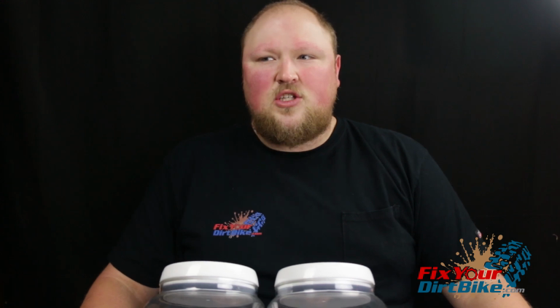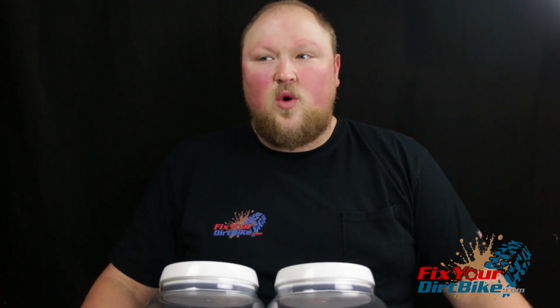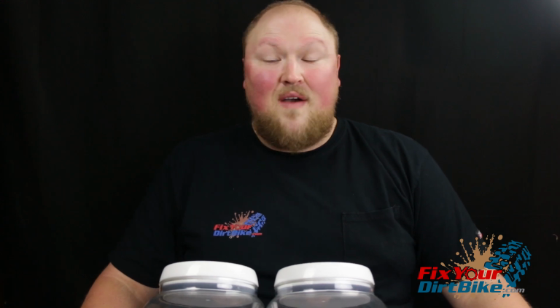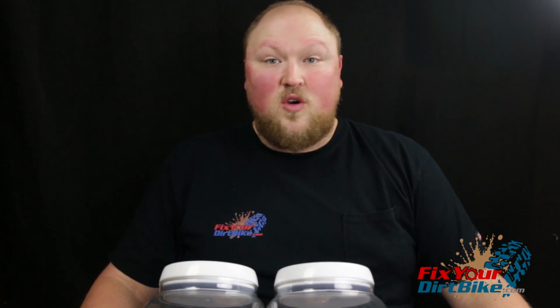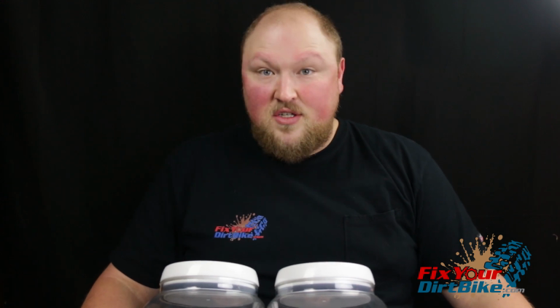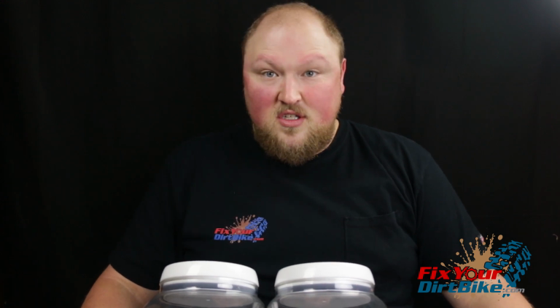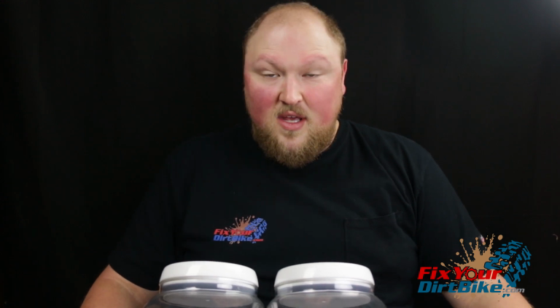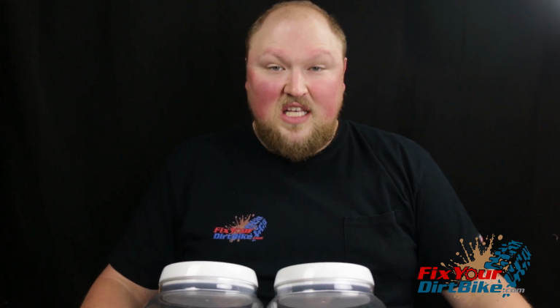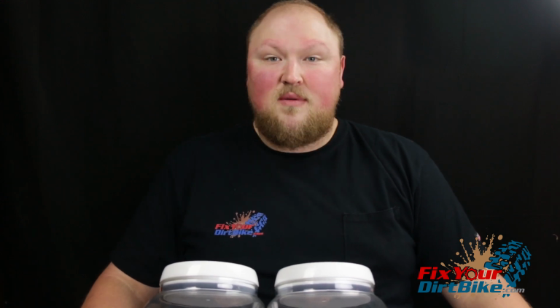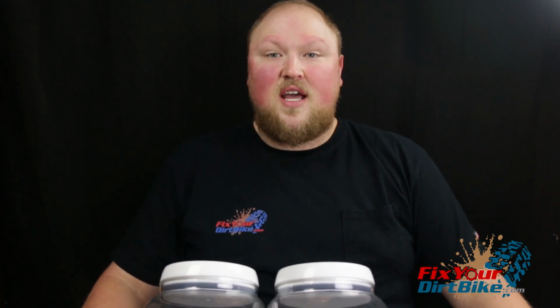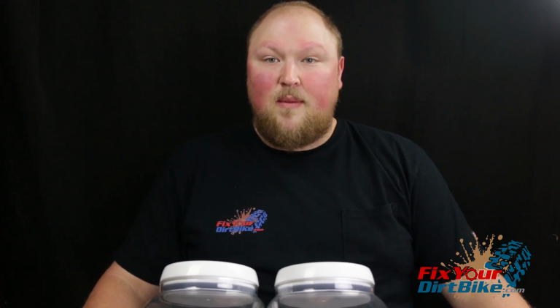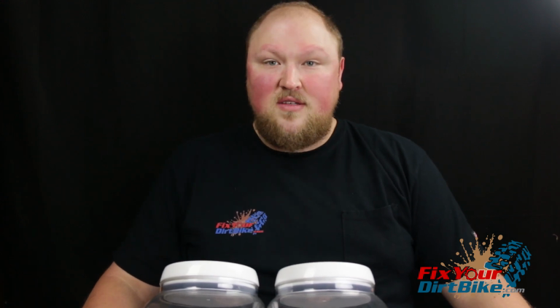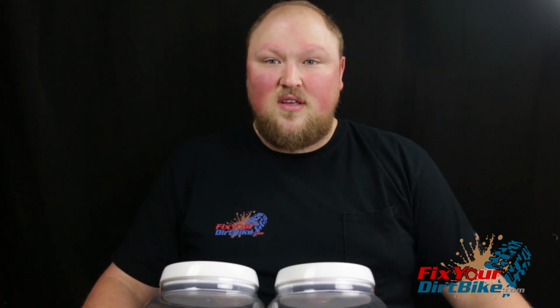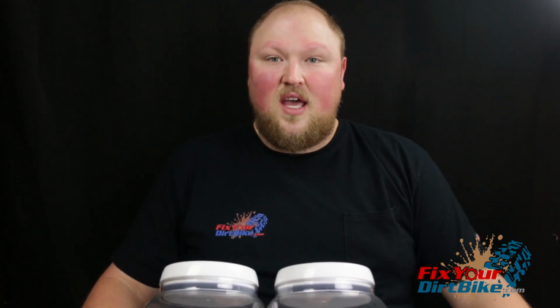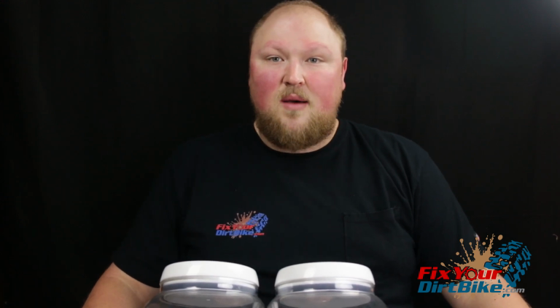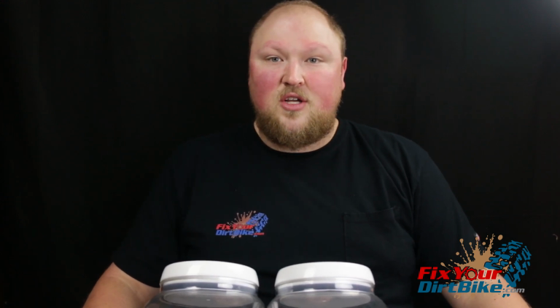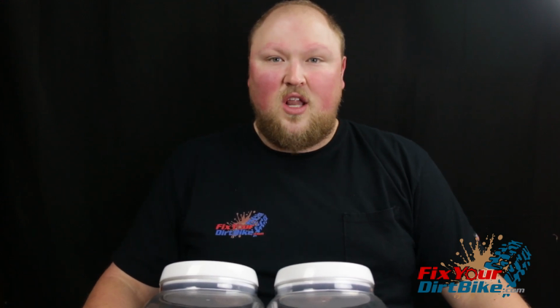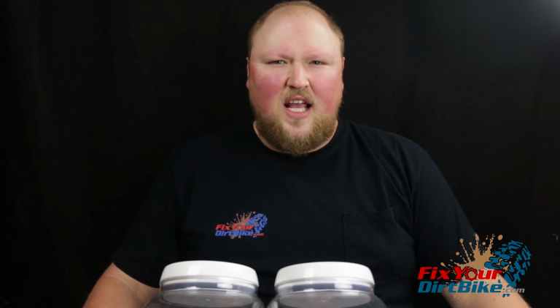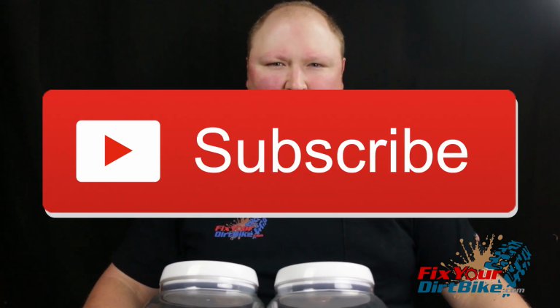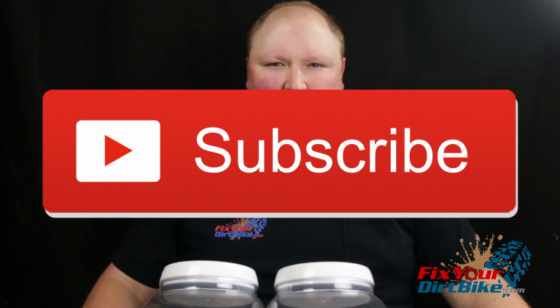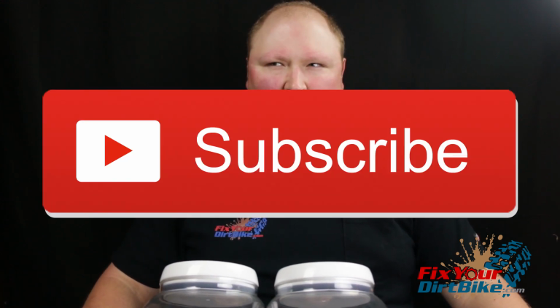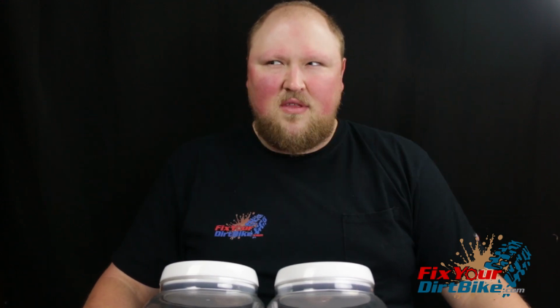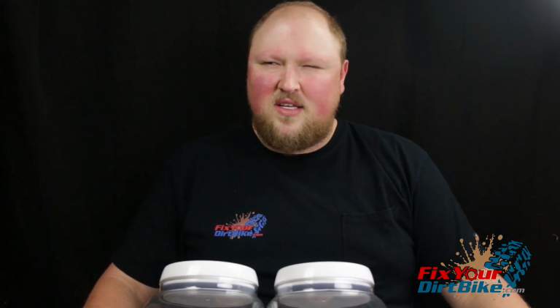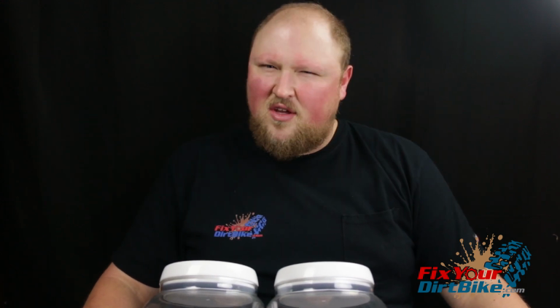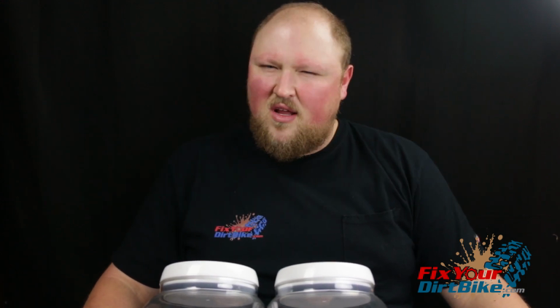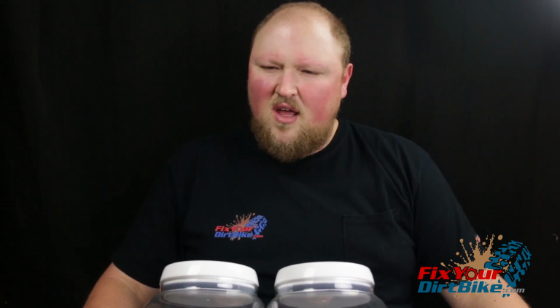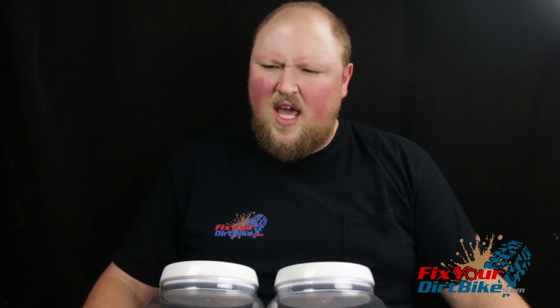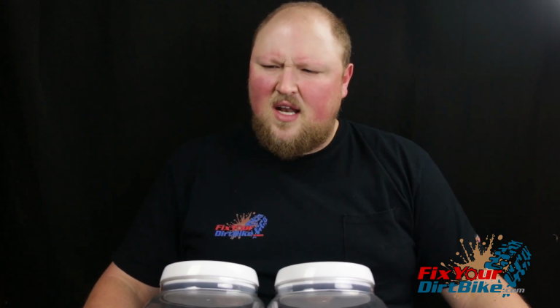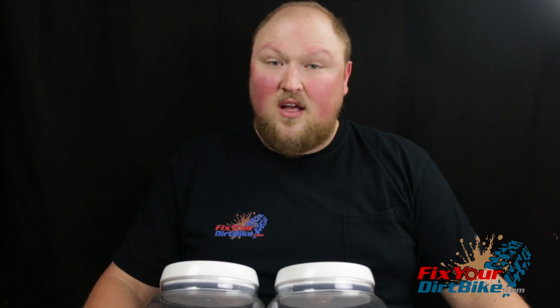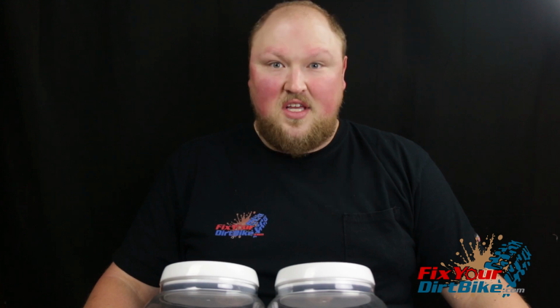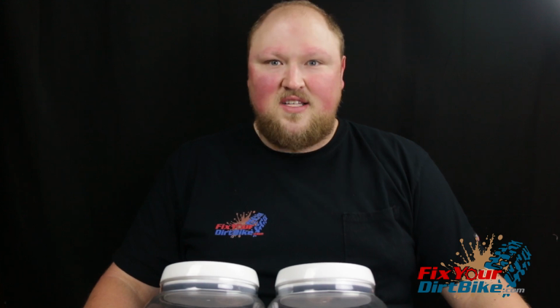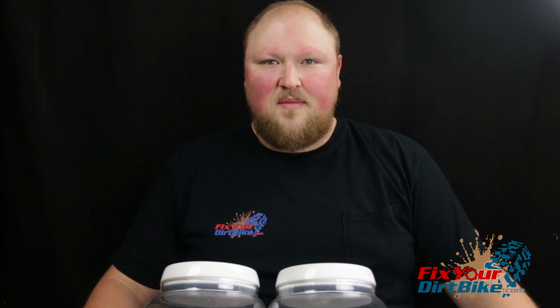So if you have any questions, please leave them in the comments. Make sure to like and subscribe, and I'll see you next time.